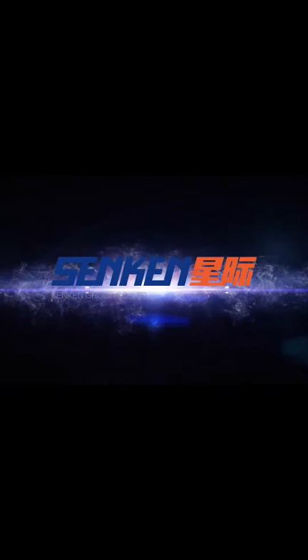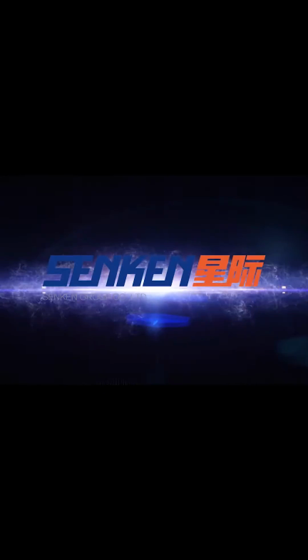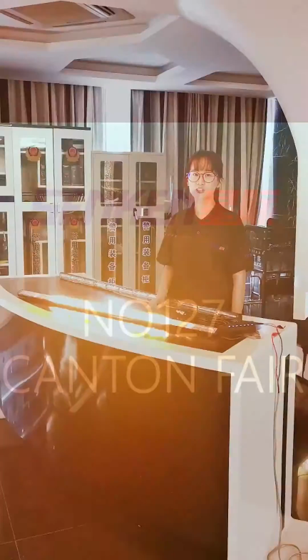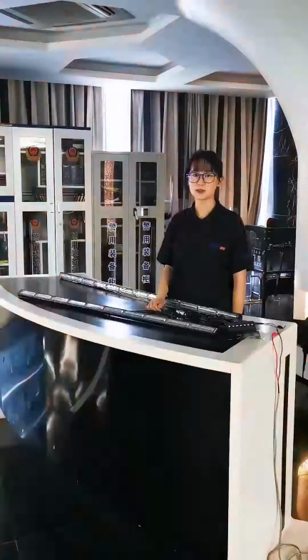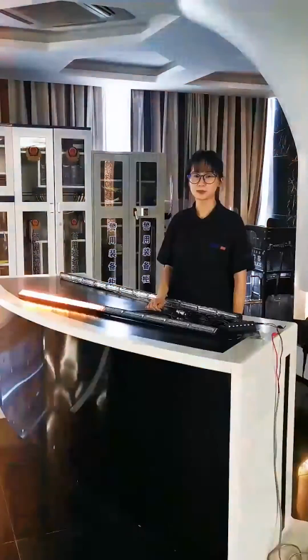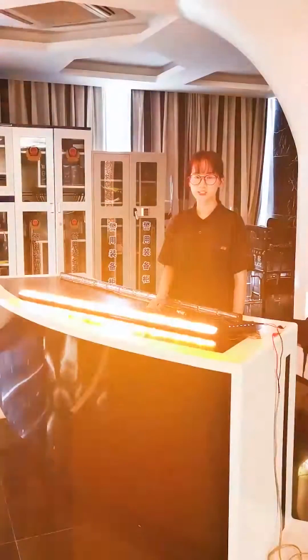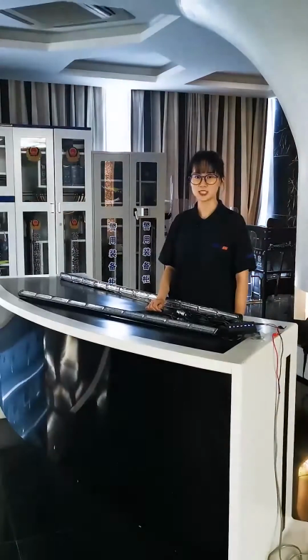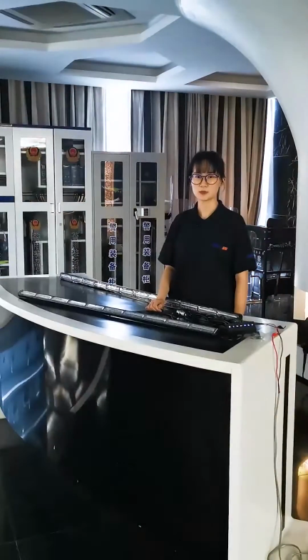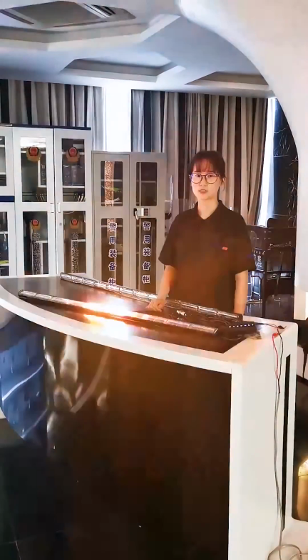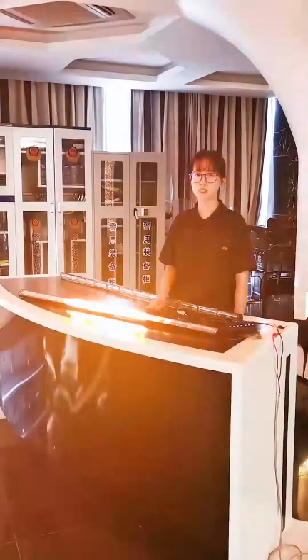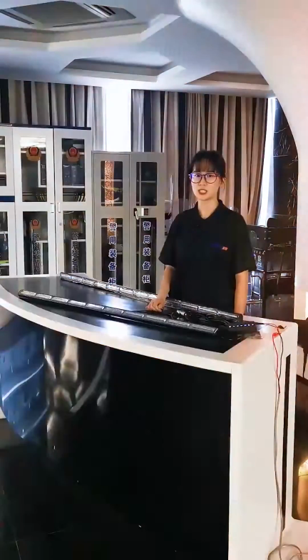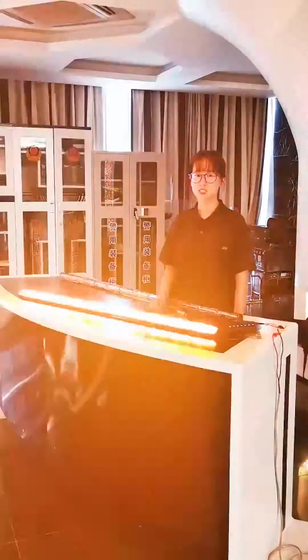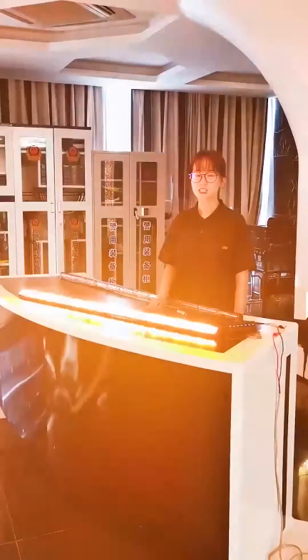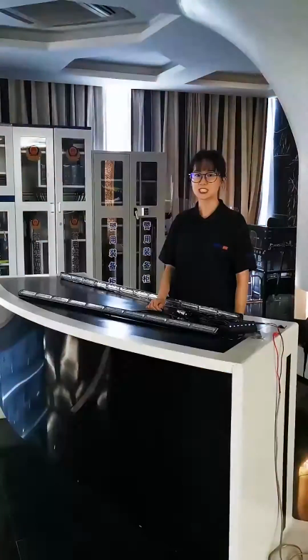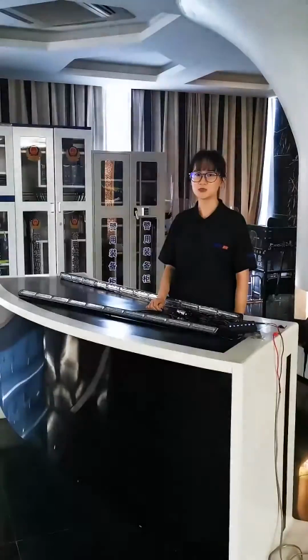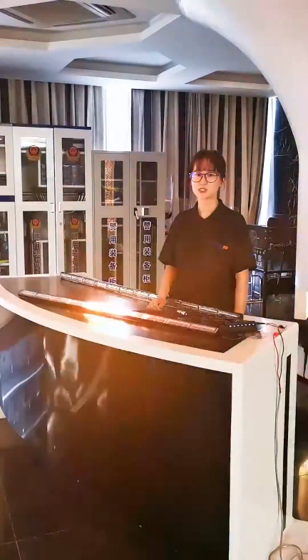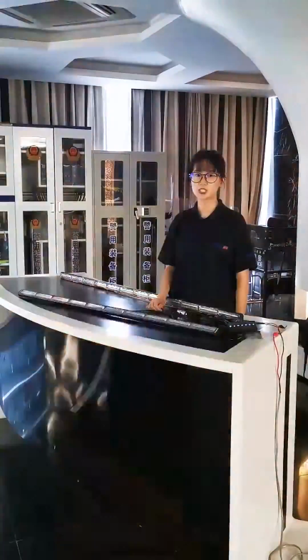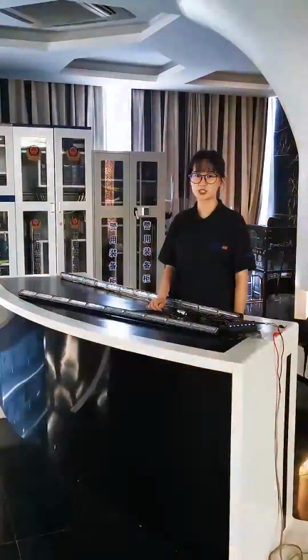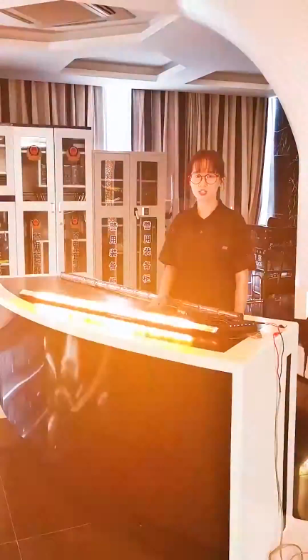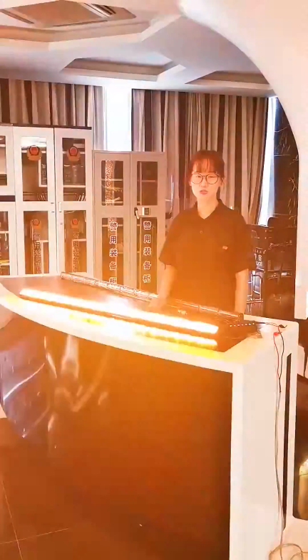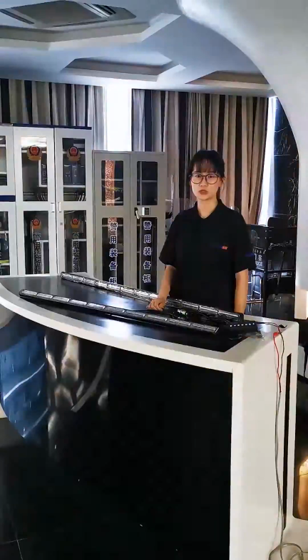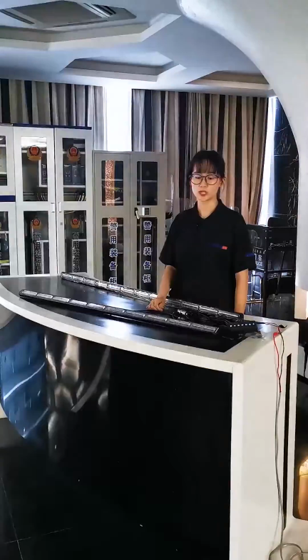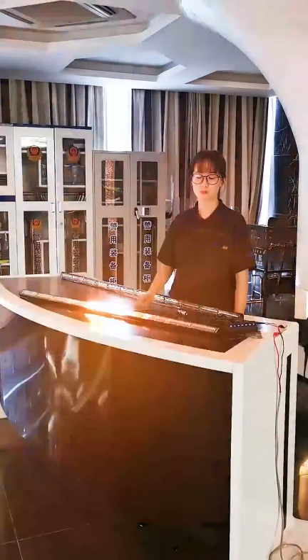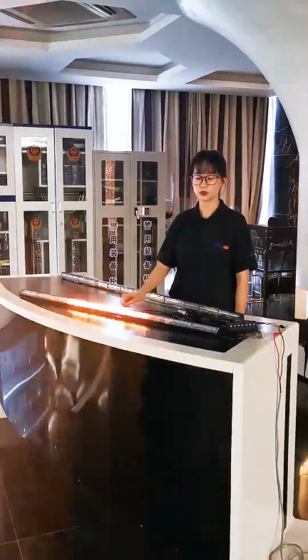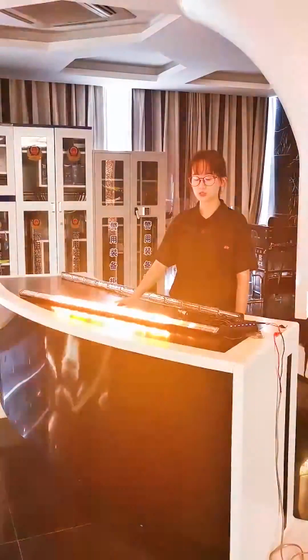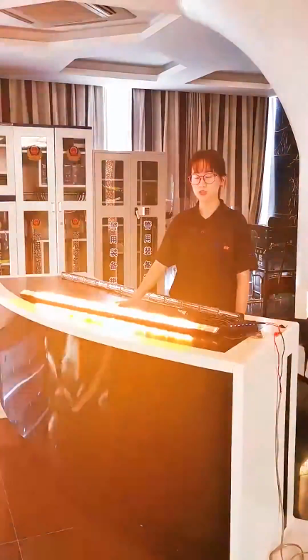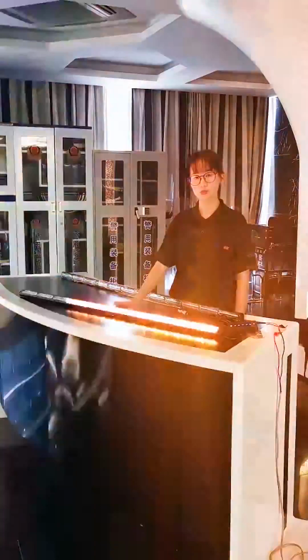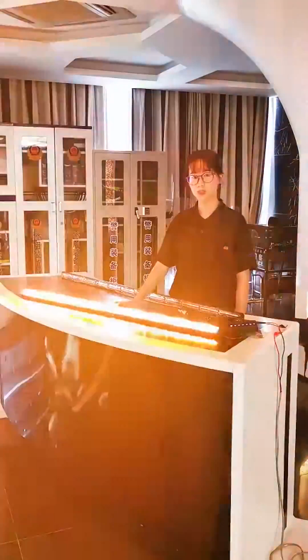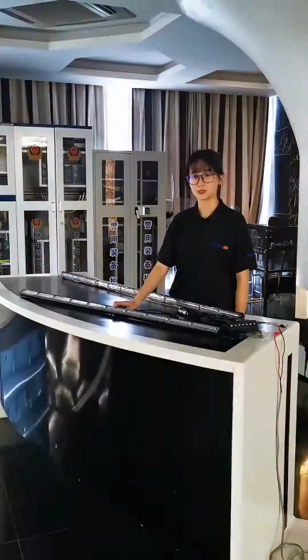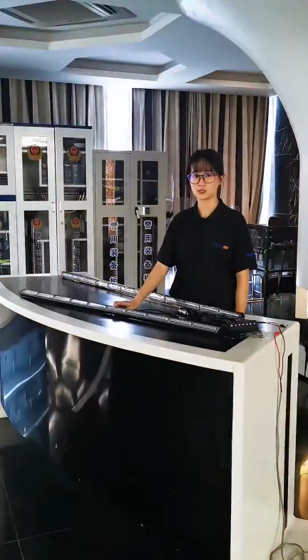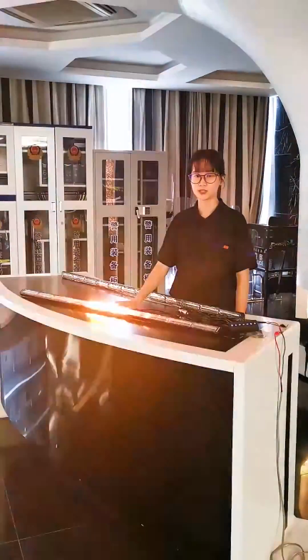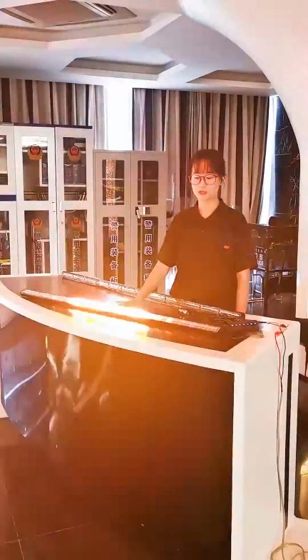Hello everybody, I'm Karina. Today we're going to take a chance to look at a brand new traffic advisor.